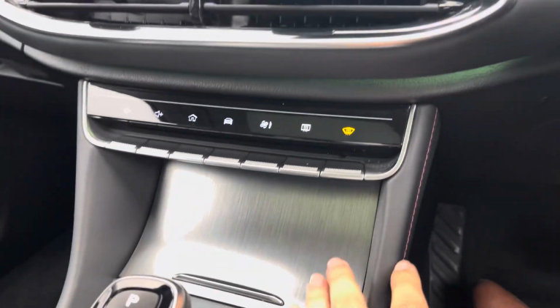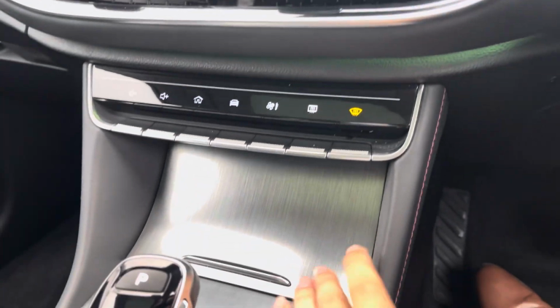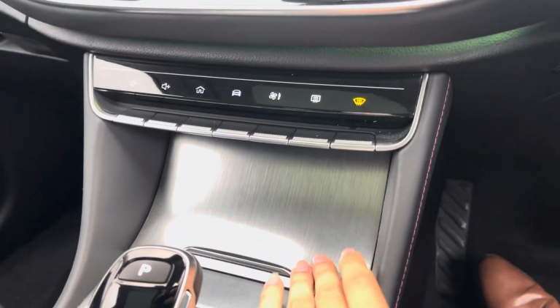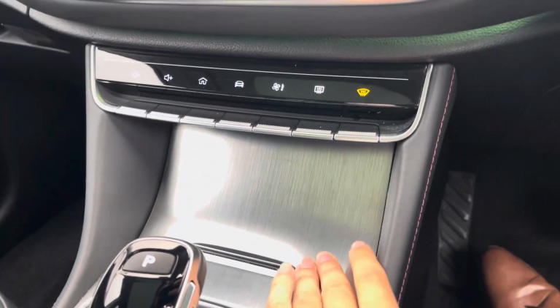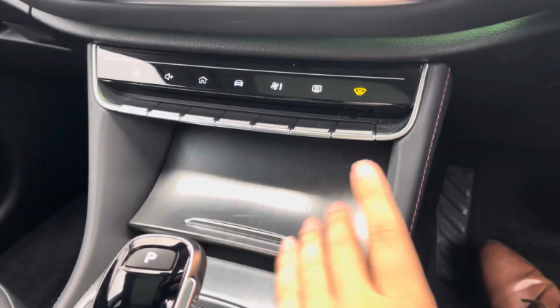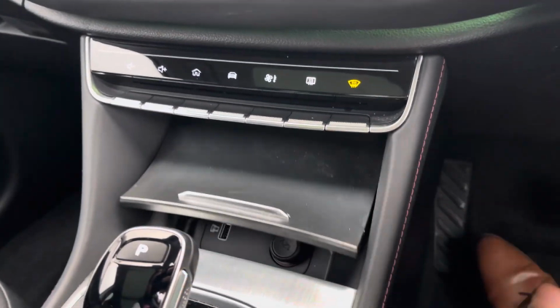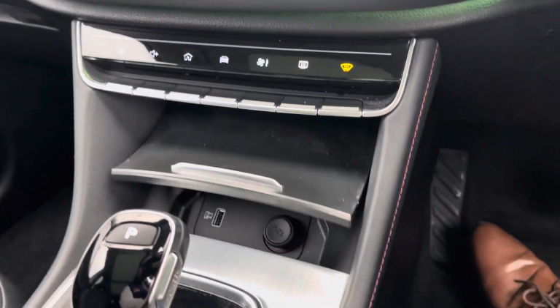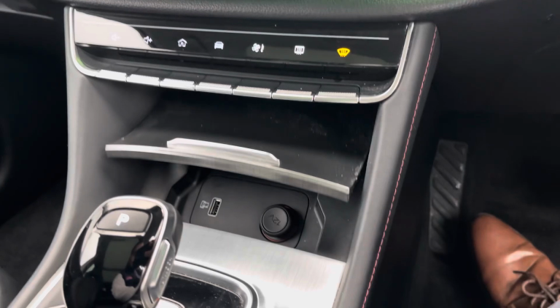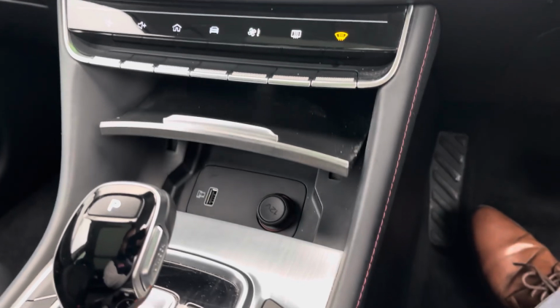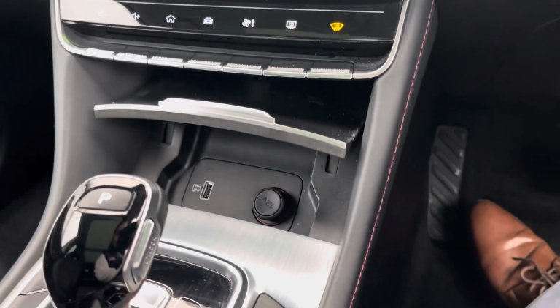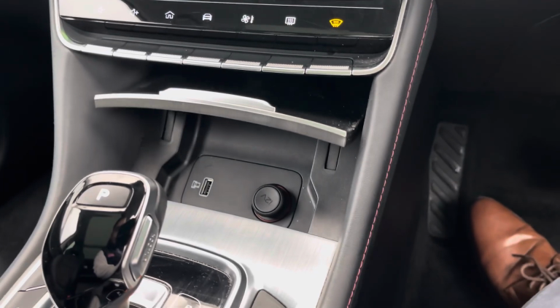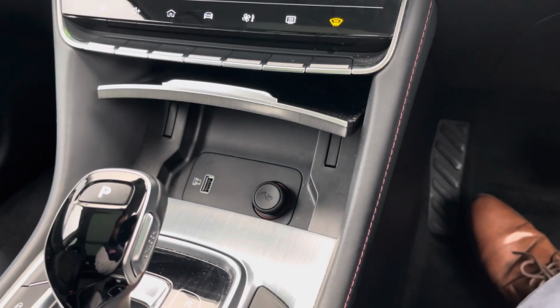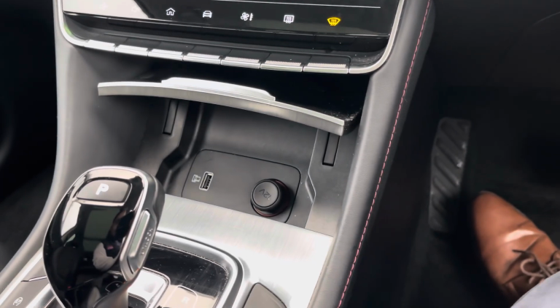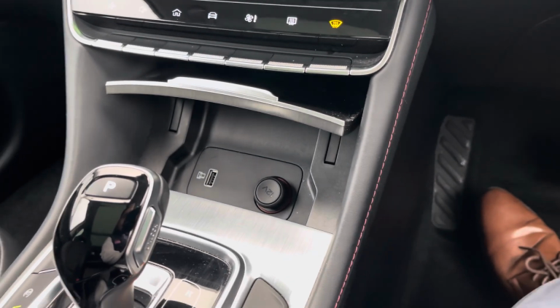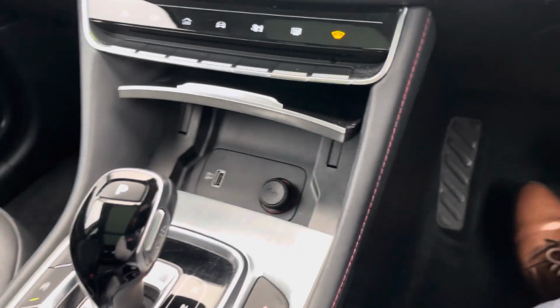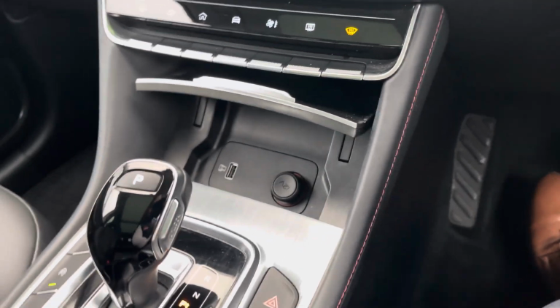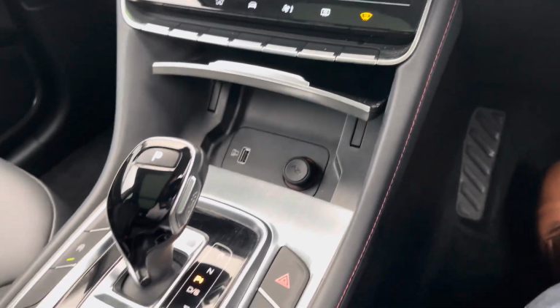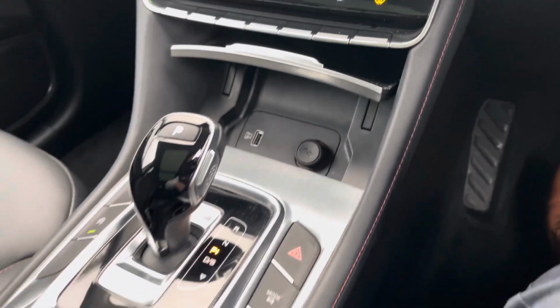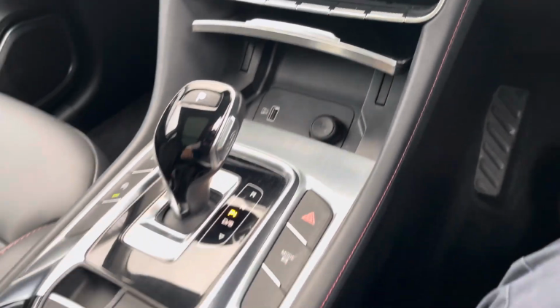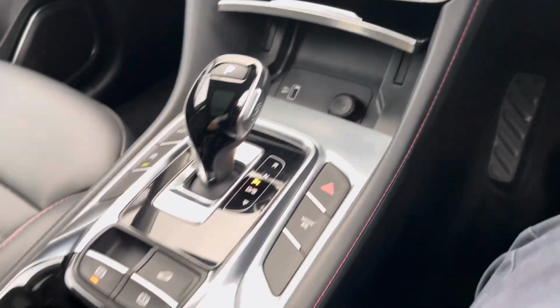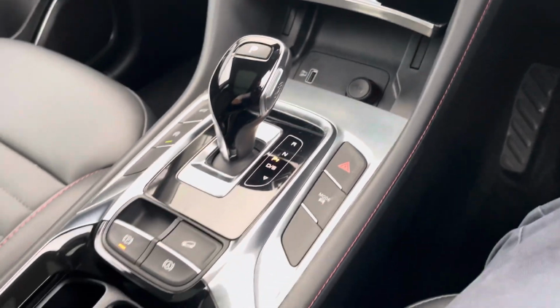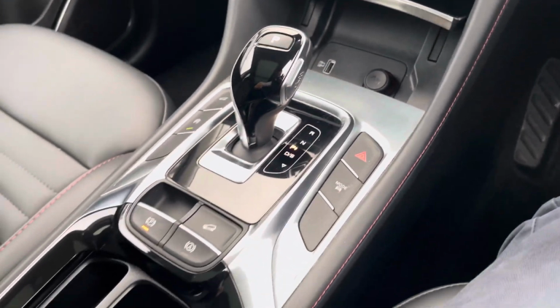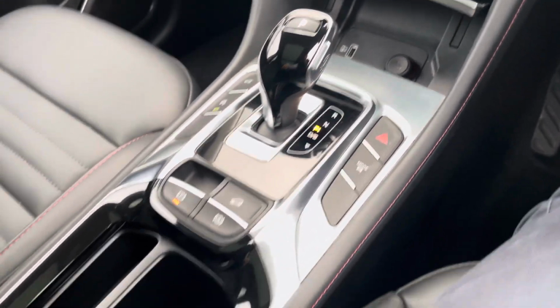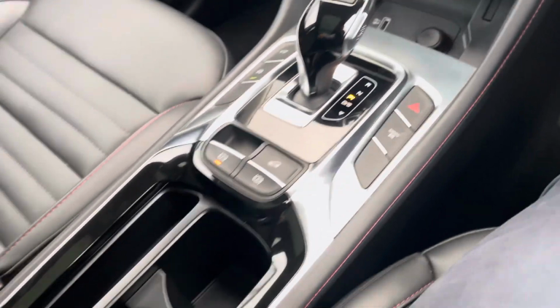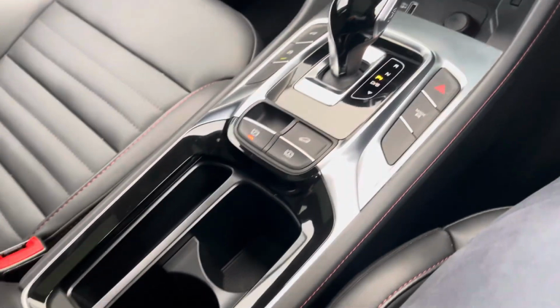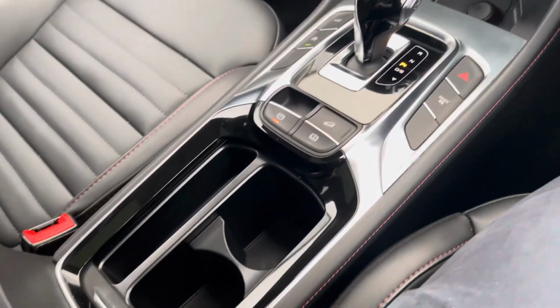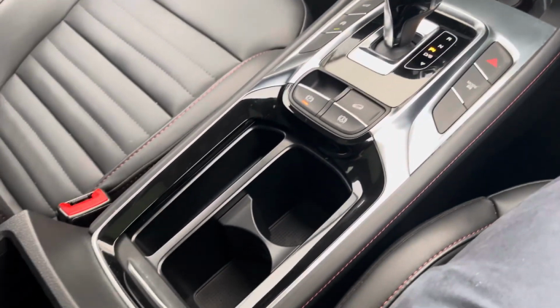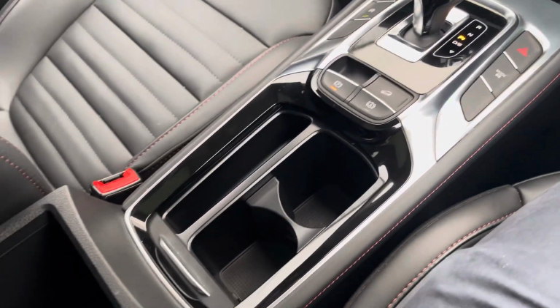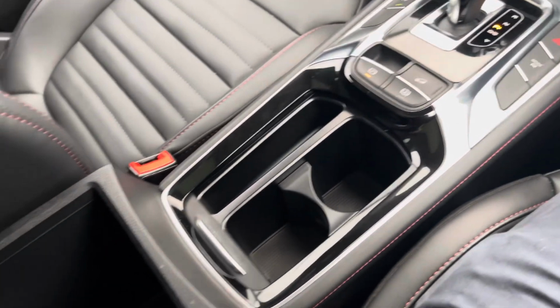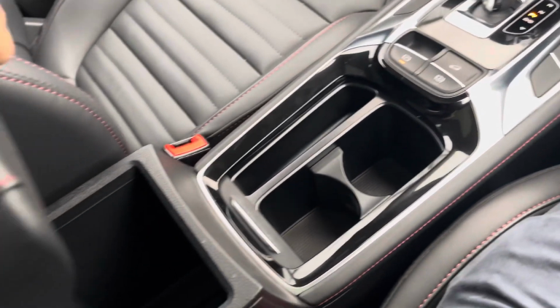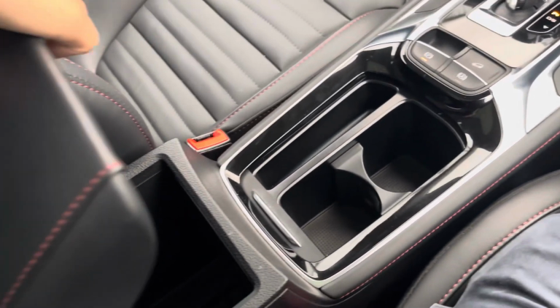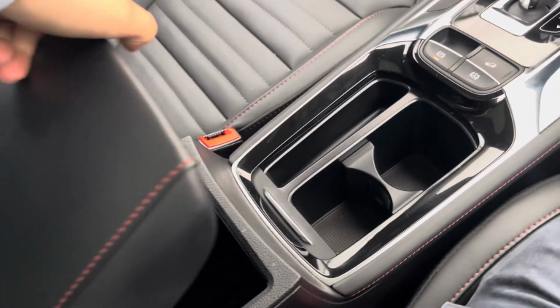Along the centre of the vehicle, you've got a nice amount of collapsible storage, including access to USB inputs and 12V sockets.